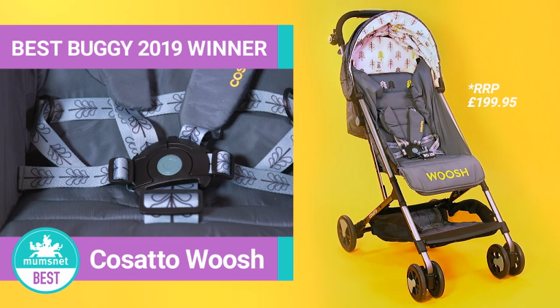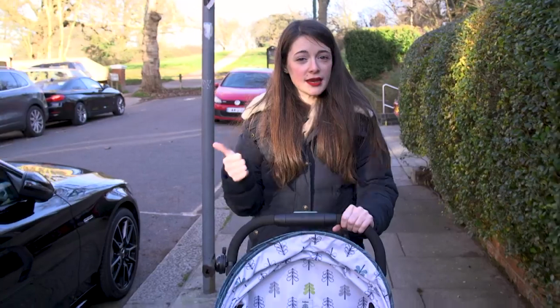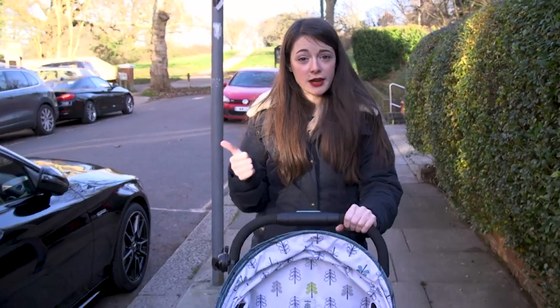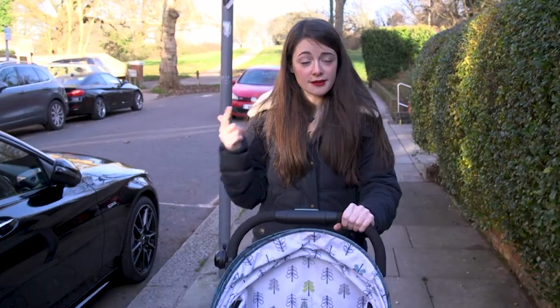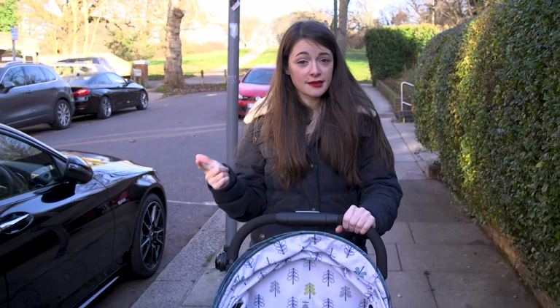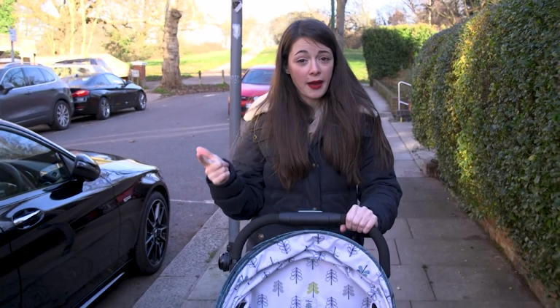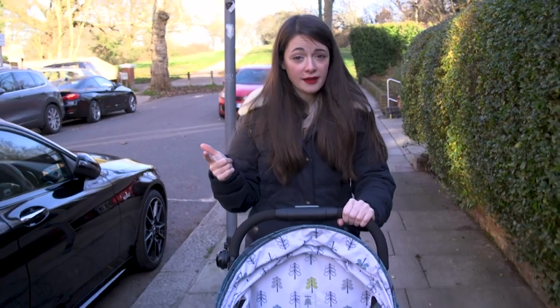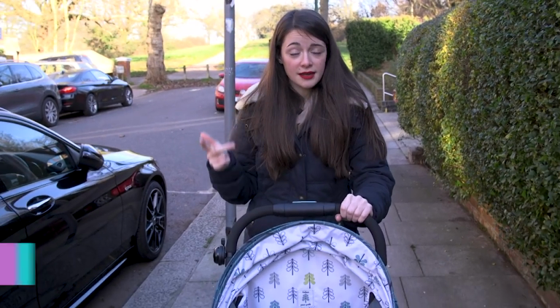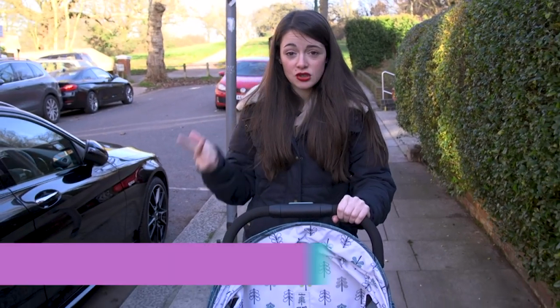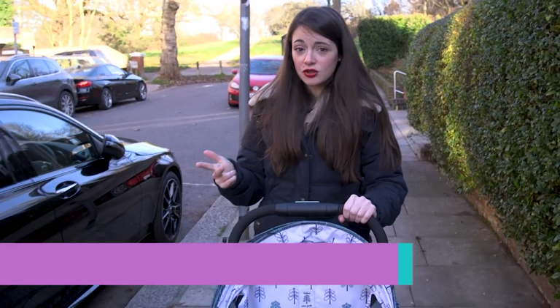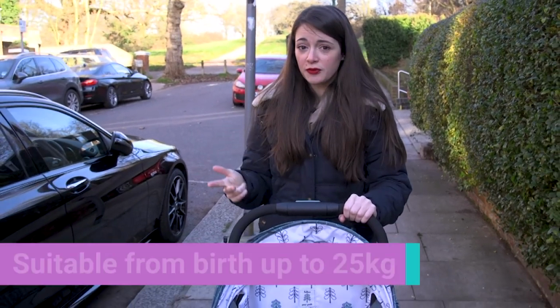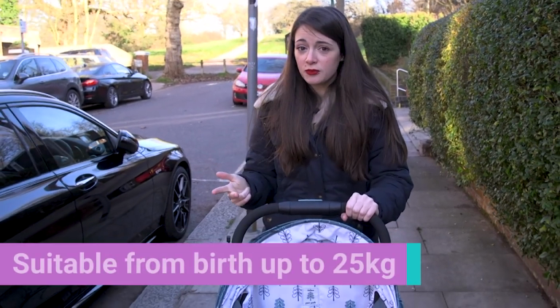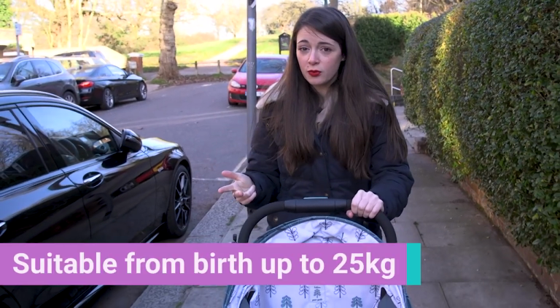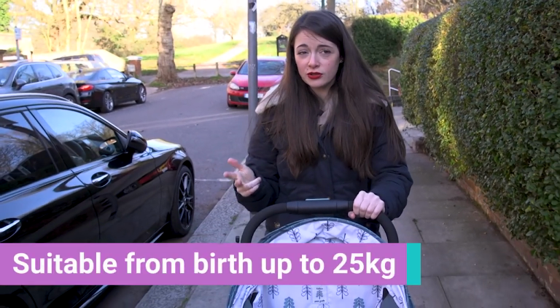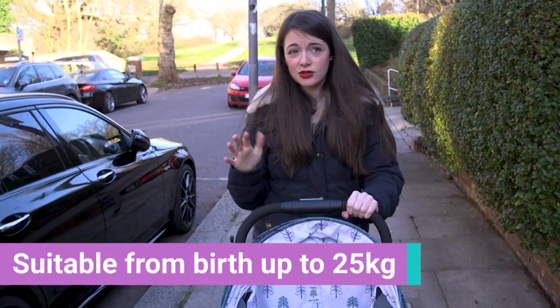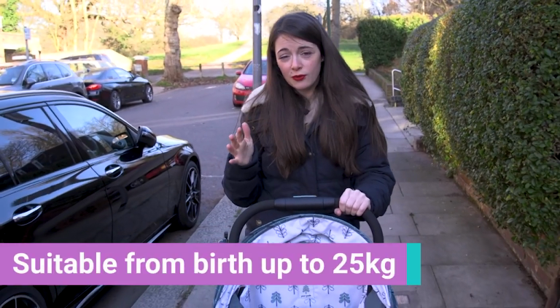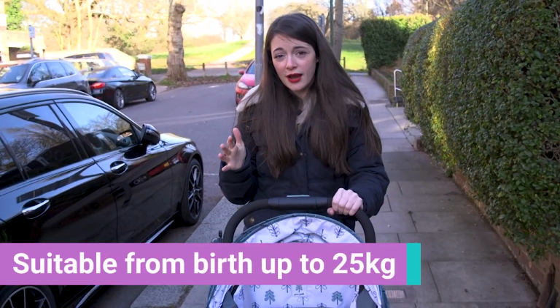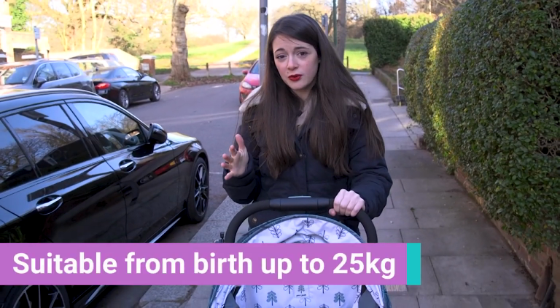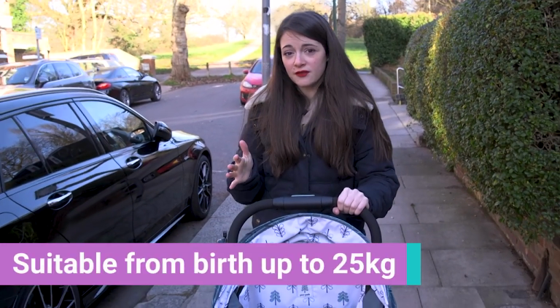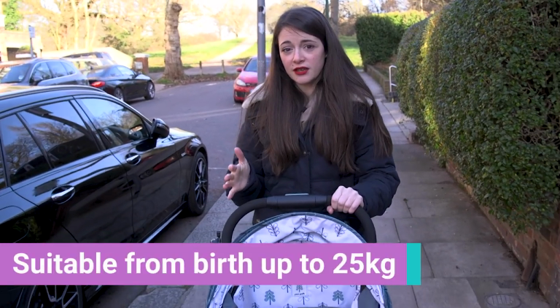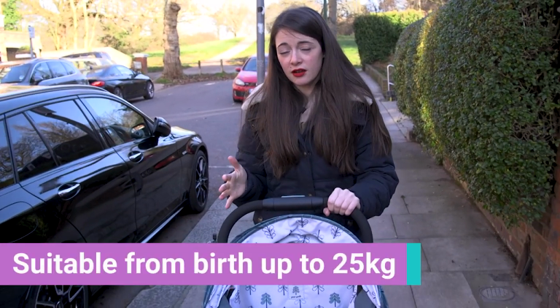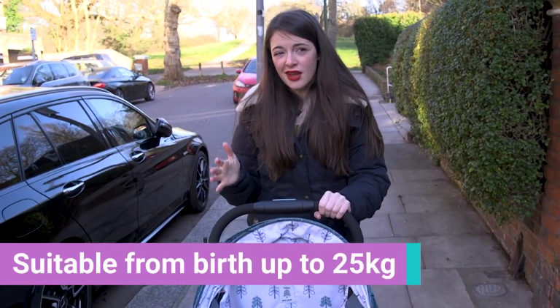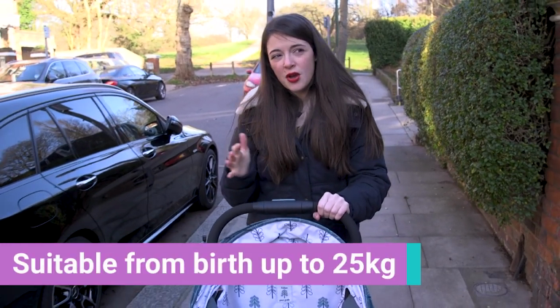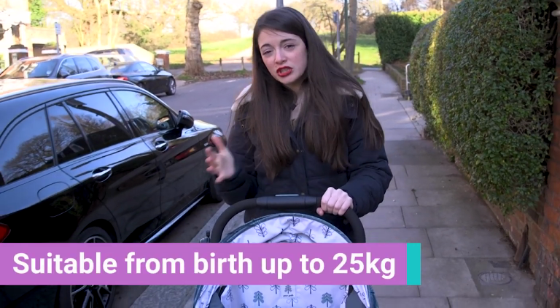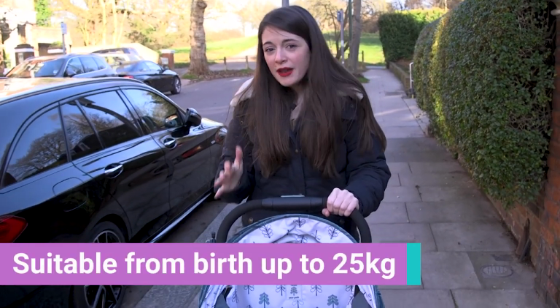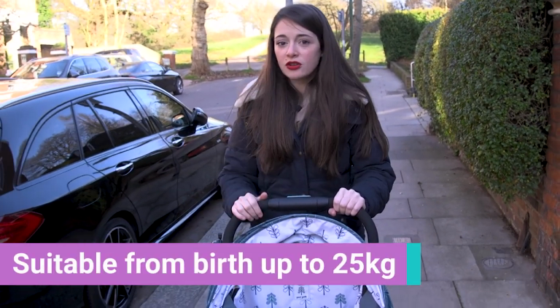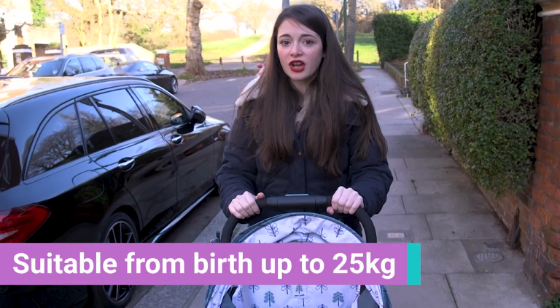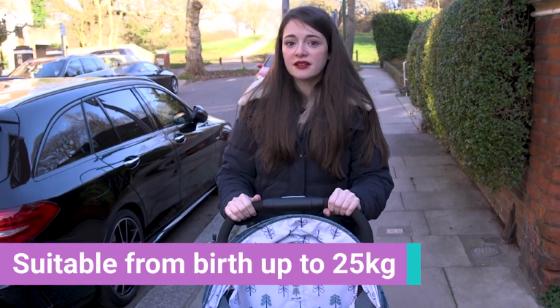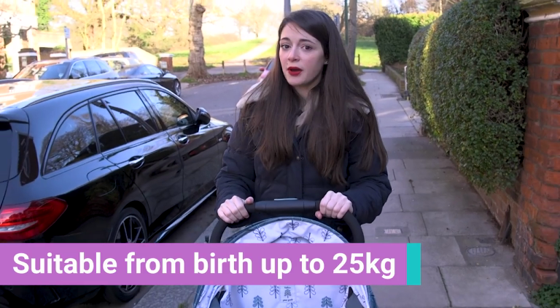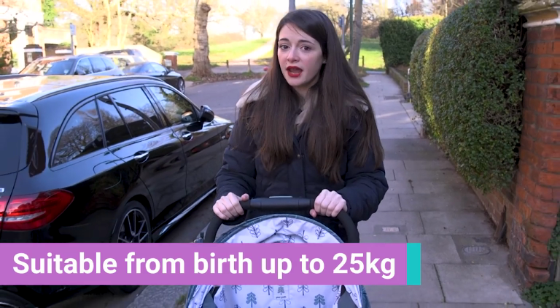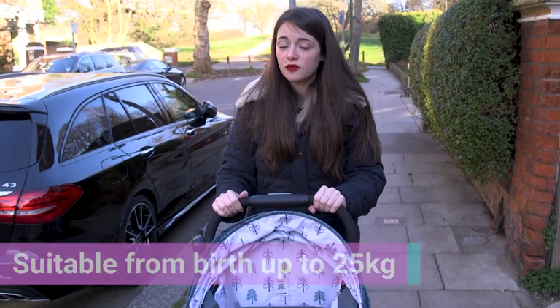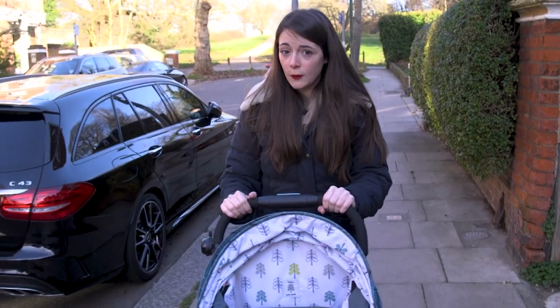It's lightweight, it's compact, and it's suitable from newborns to around 25 kilos, which depending on your child is about age four.